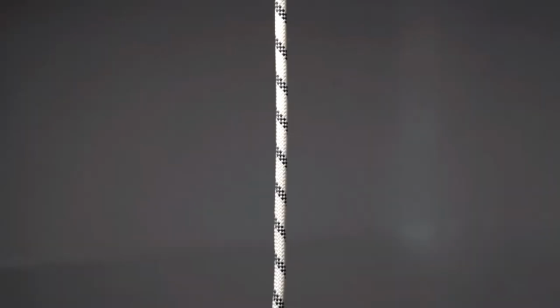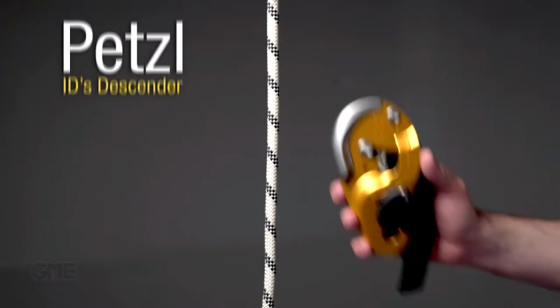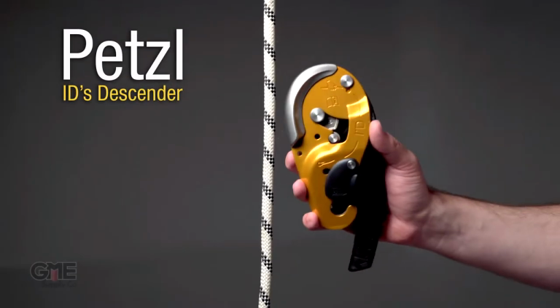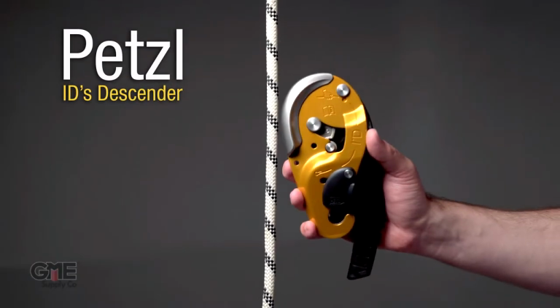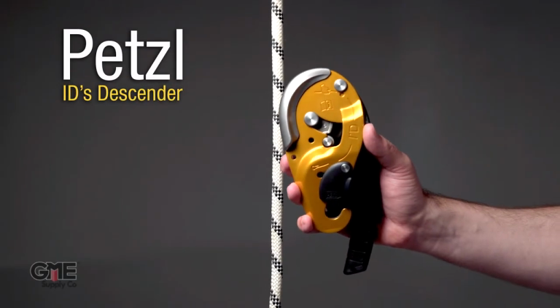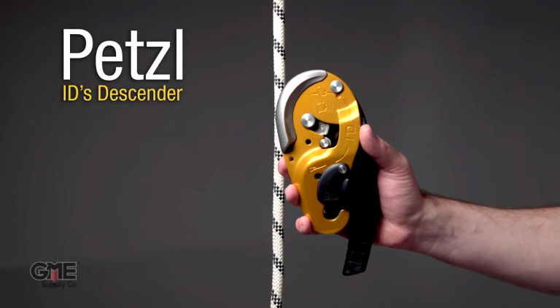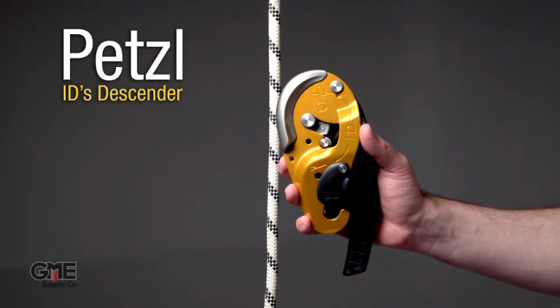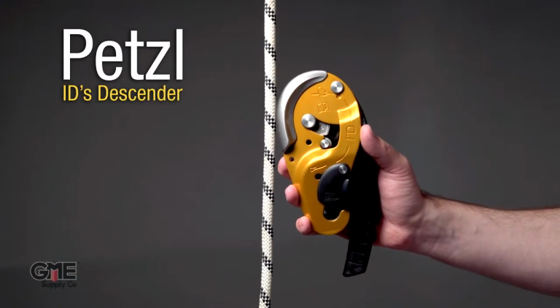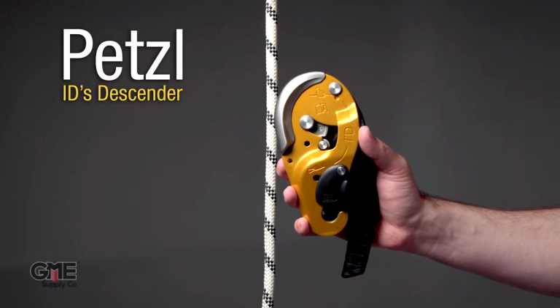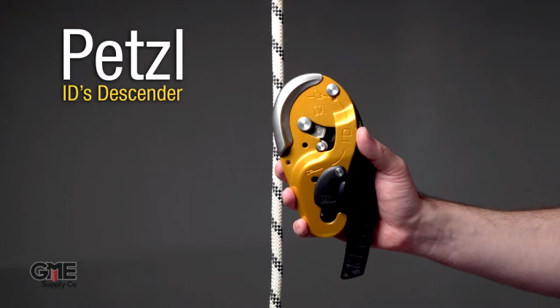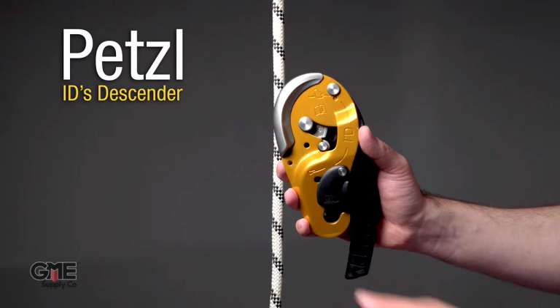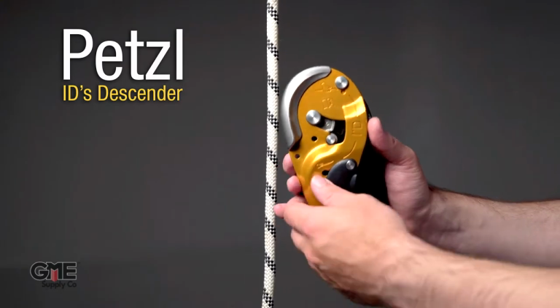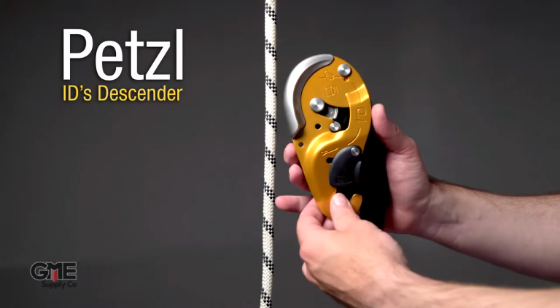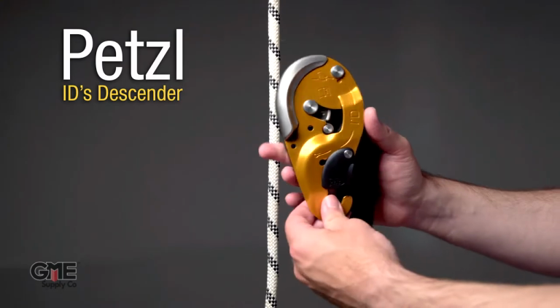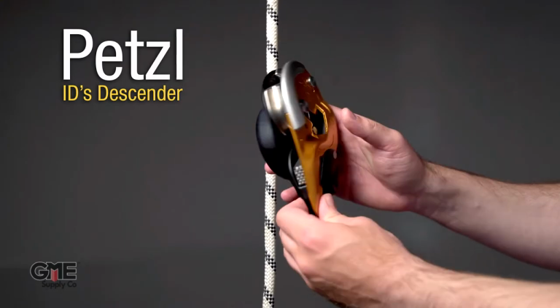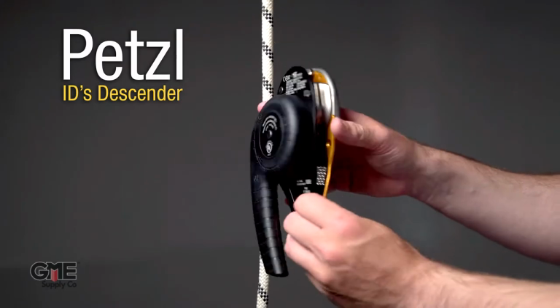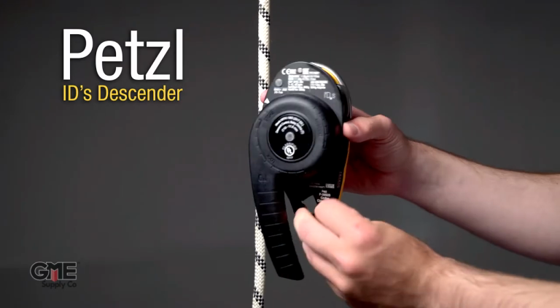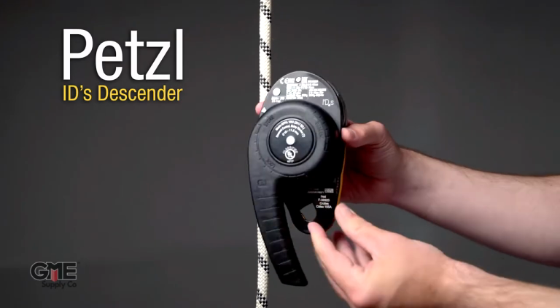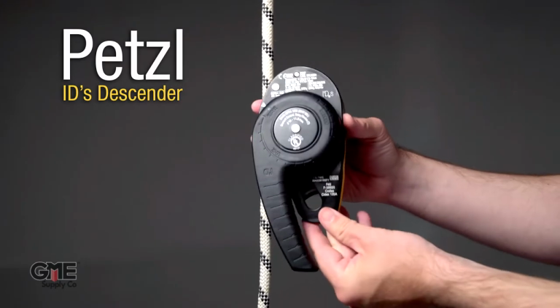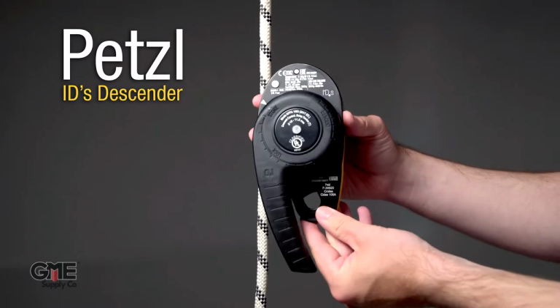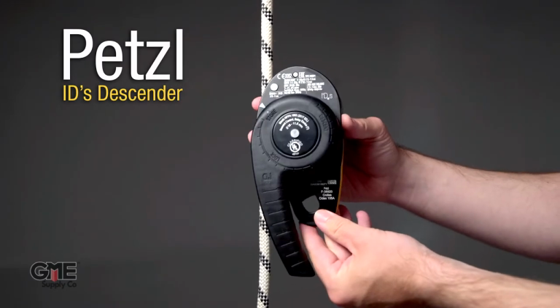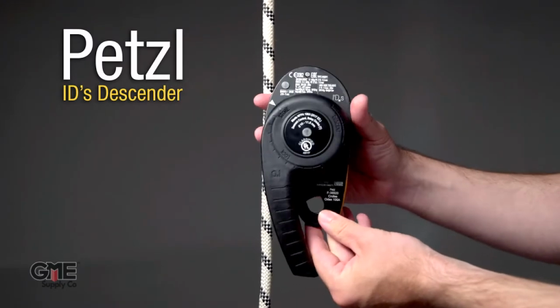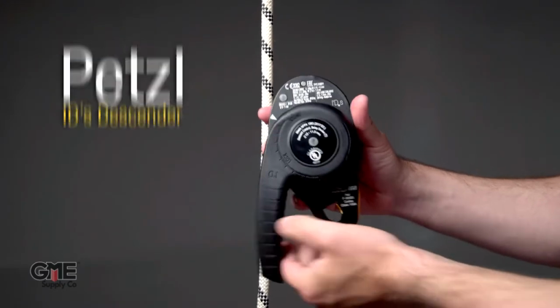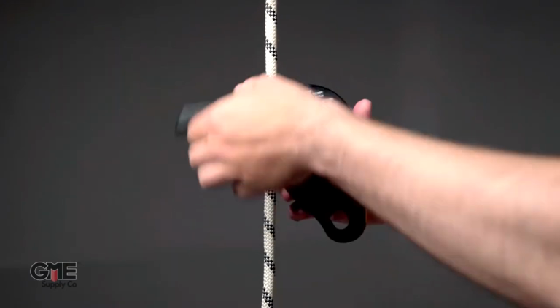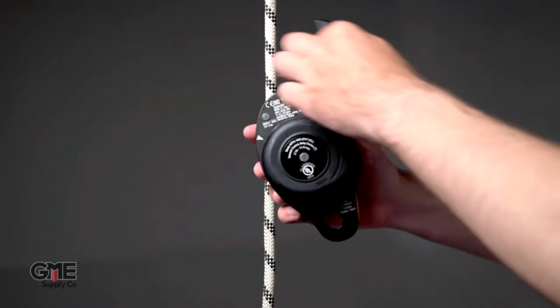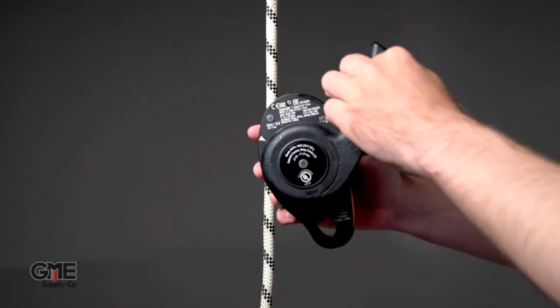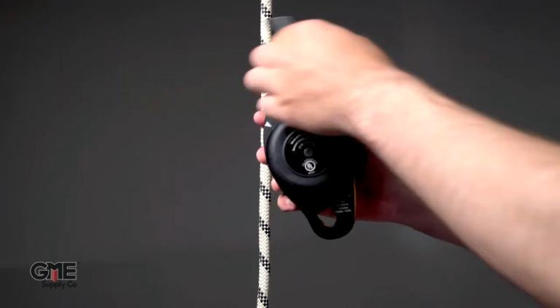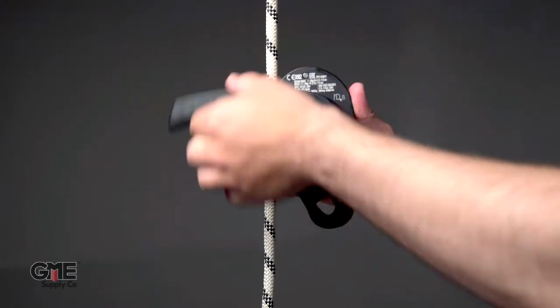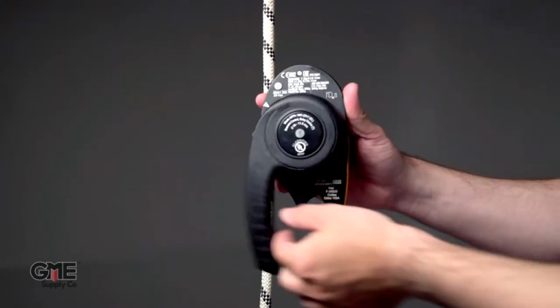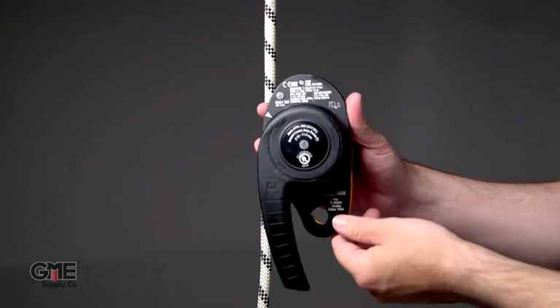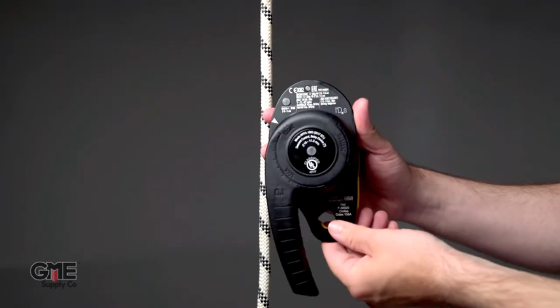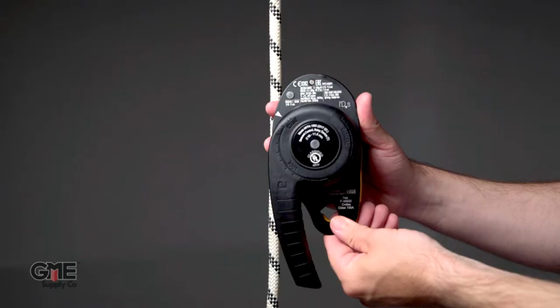Petzl ID. The IDS is designed for 7/16th inch rope, while the IDL is designed for half inch rope.